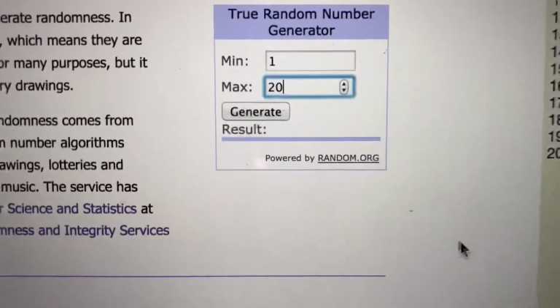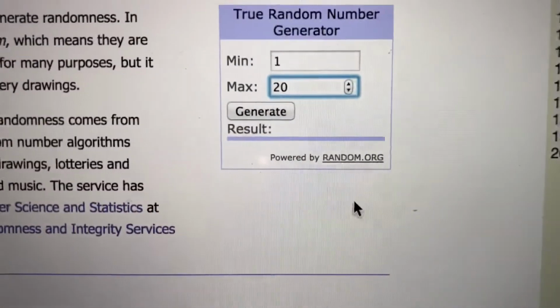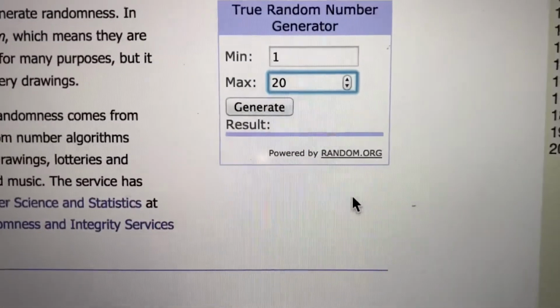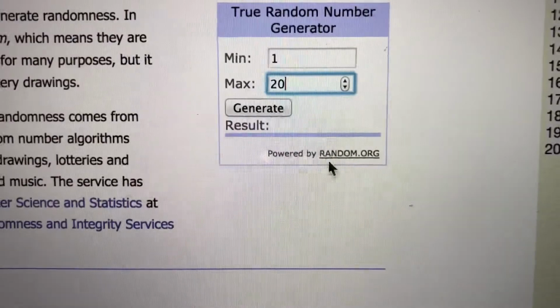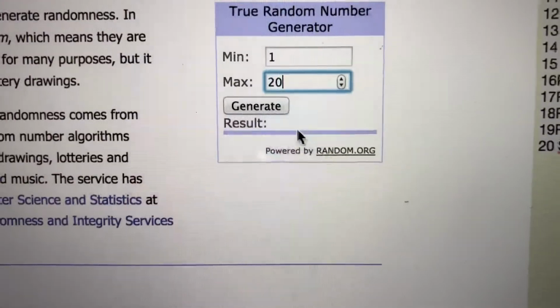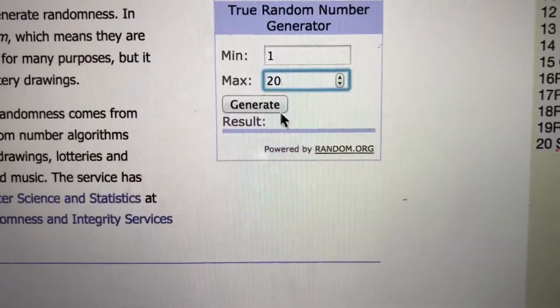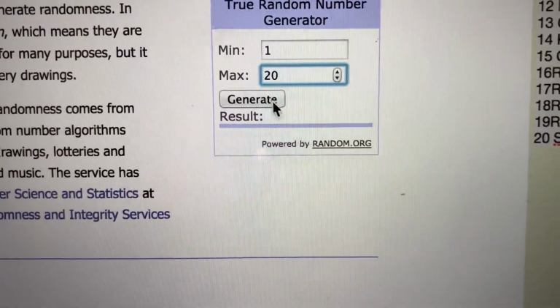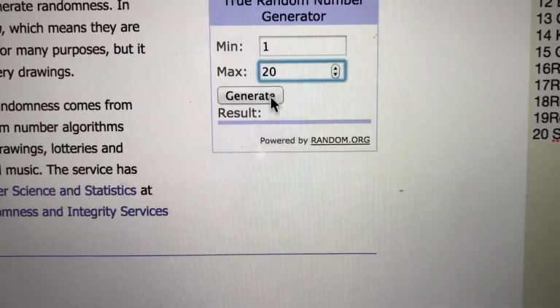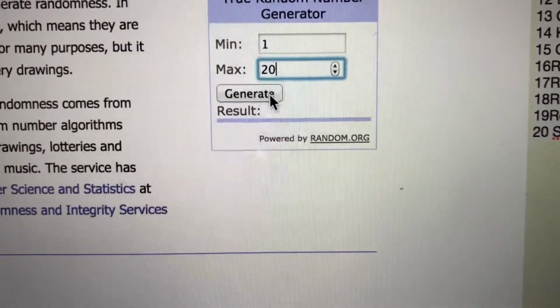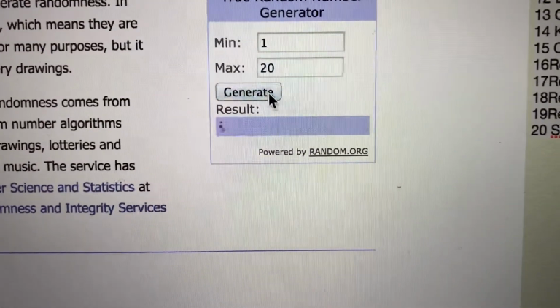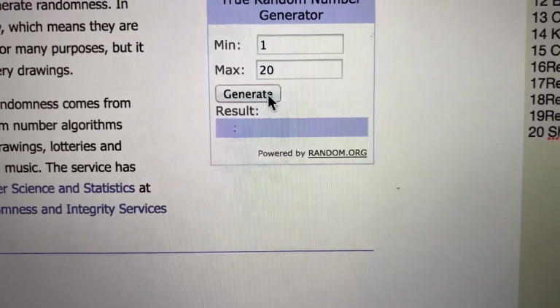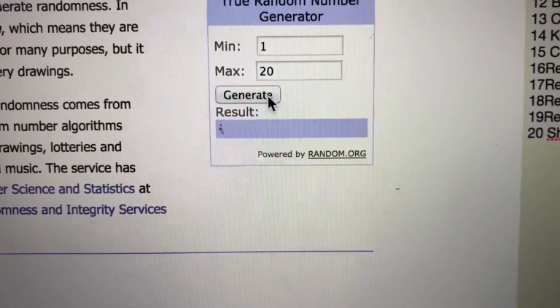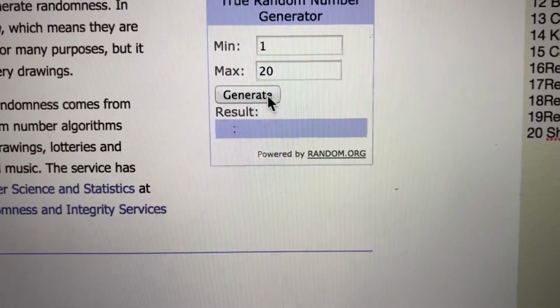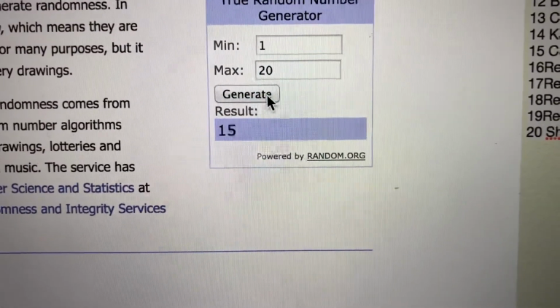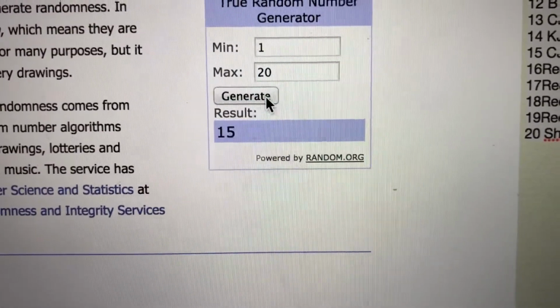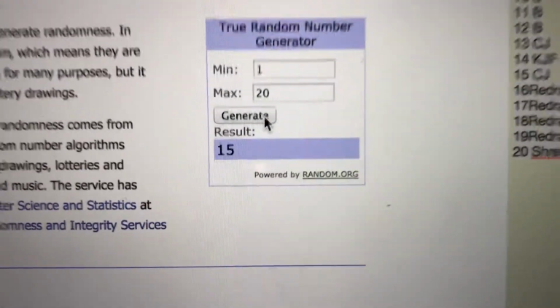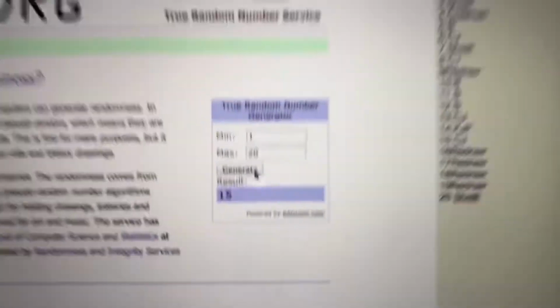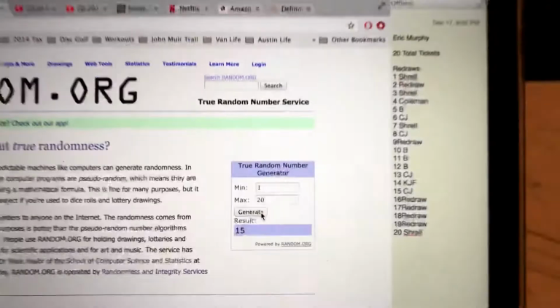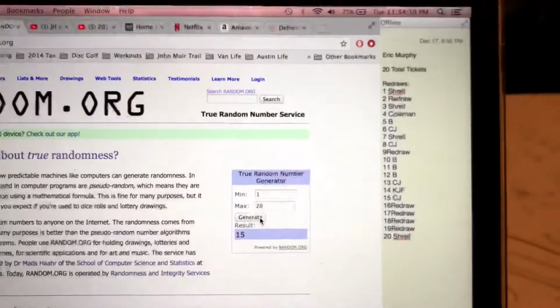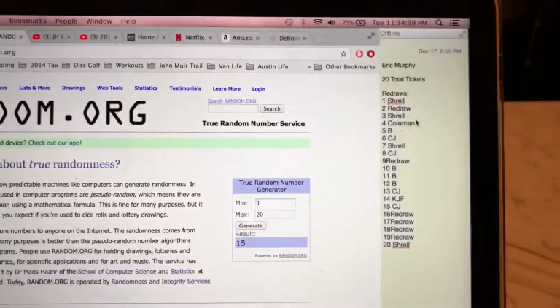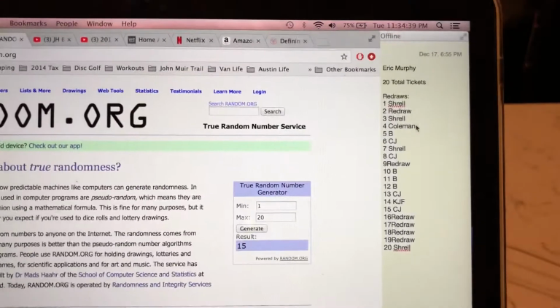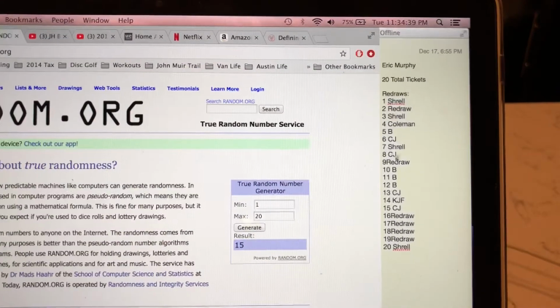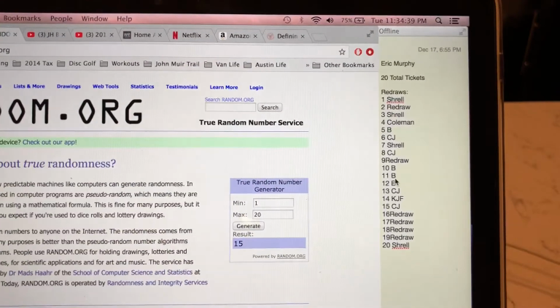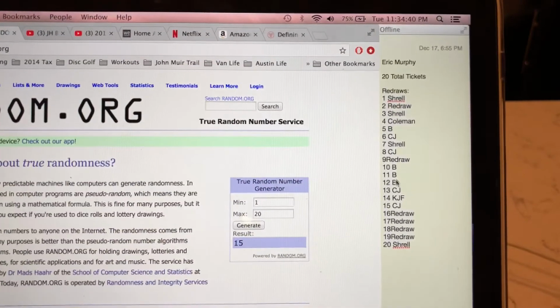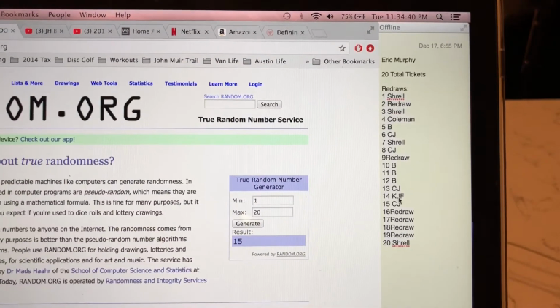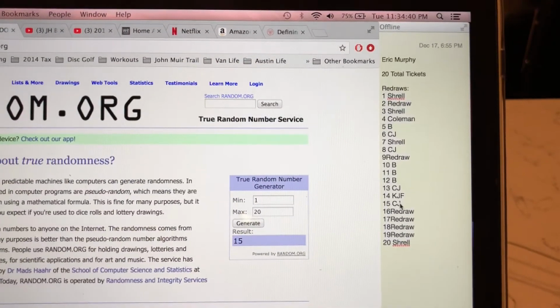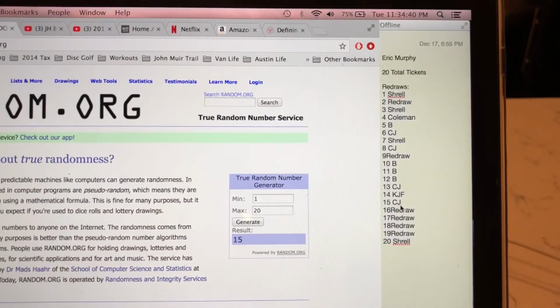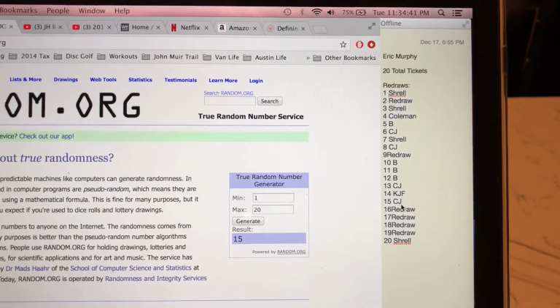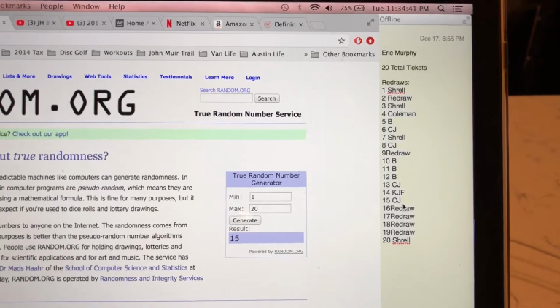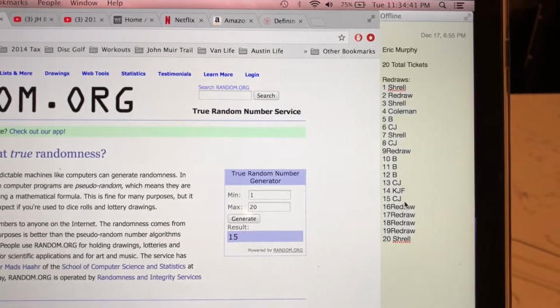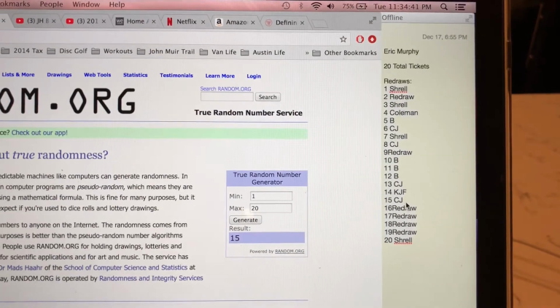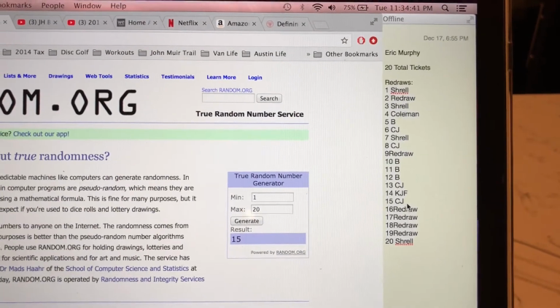Let's see if we can get it on the first try. Good luck, everyone. Winning number is 15. 15 is not a redraw.